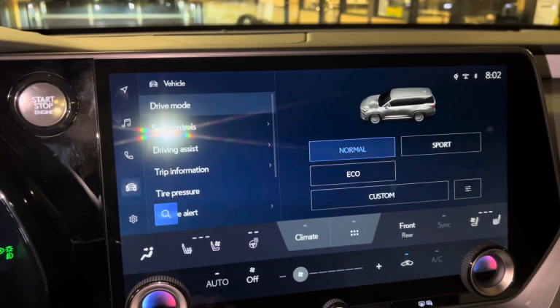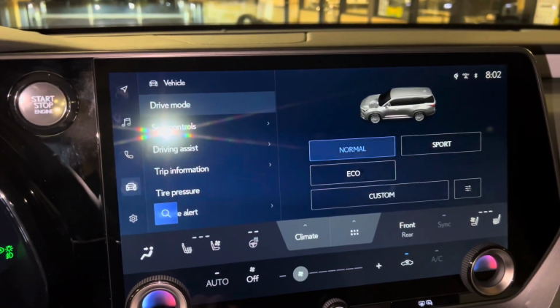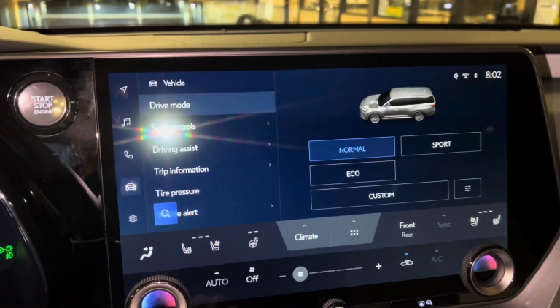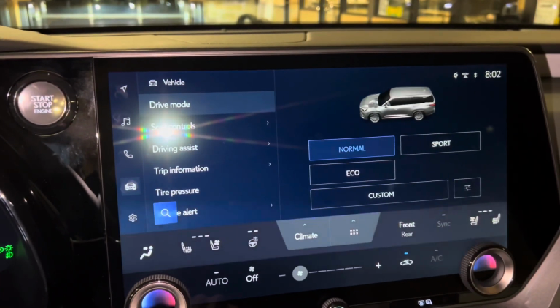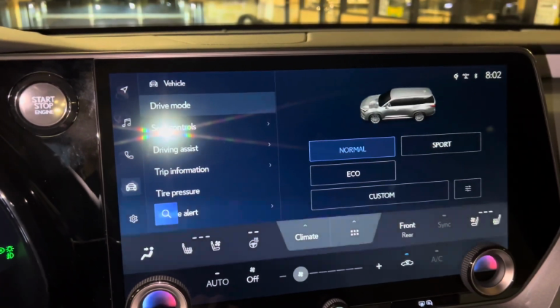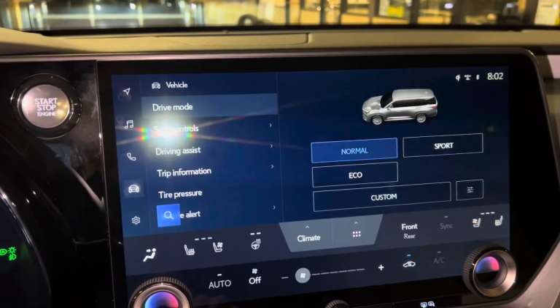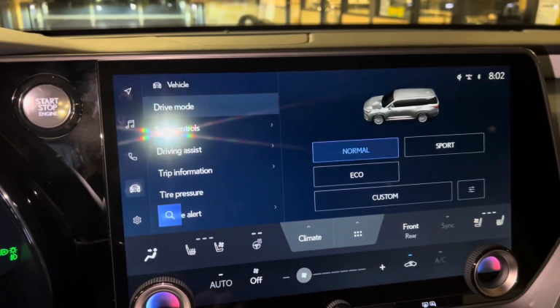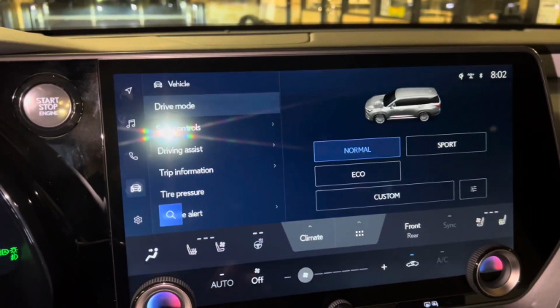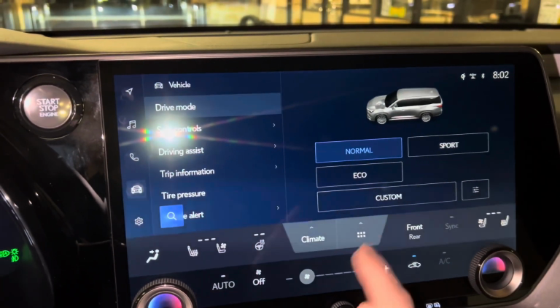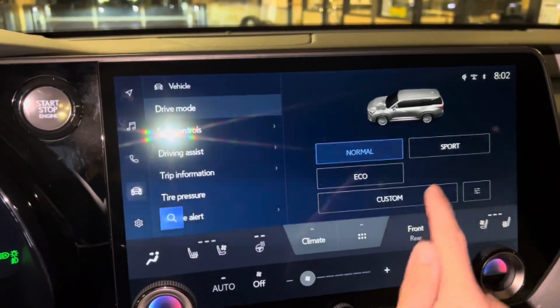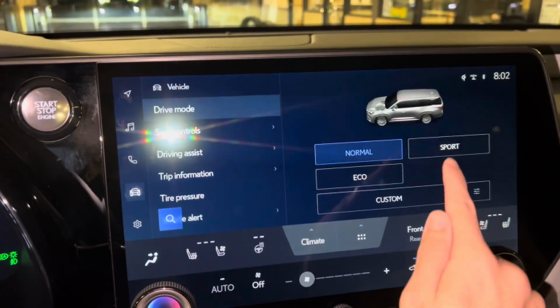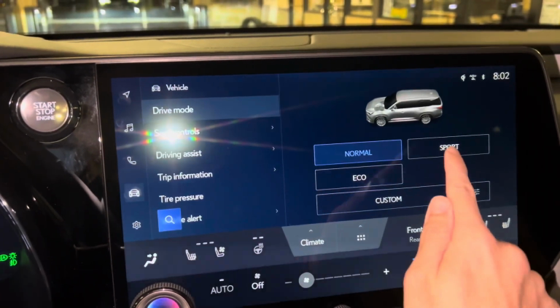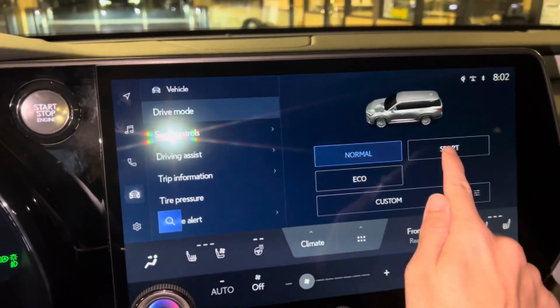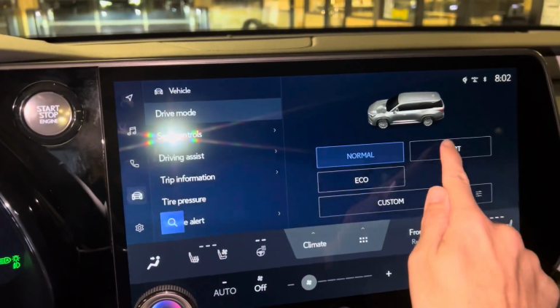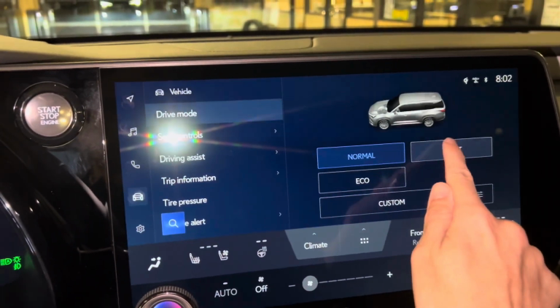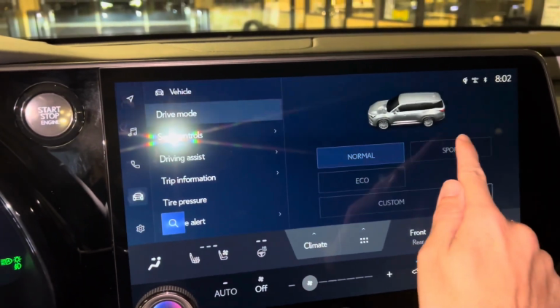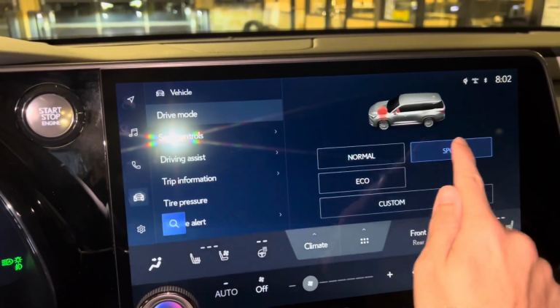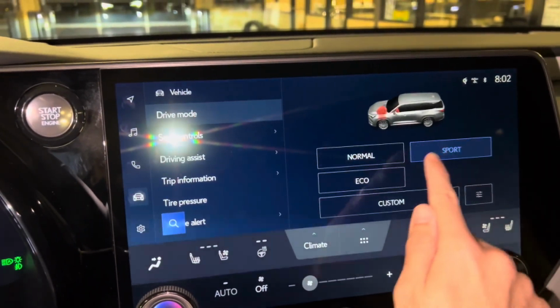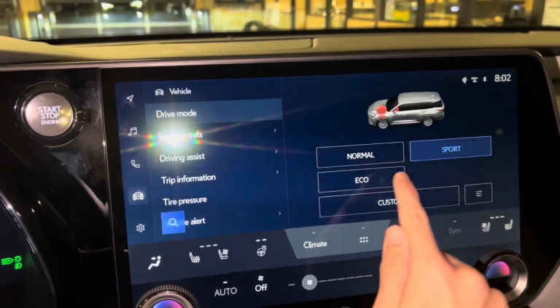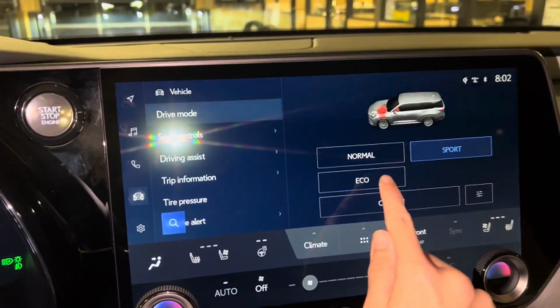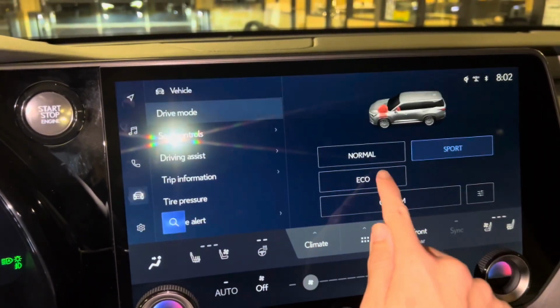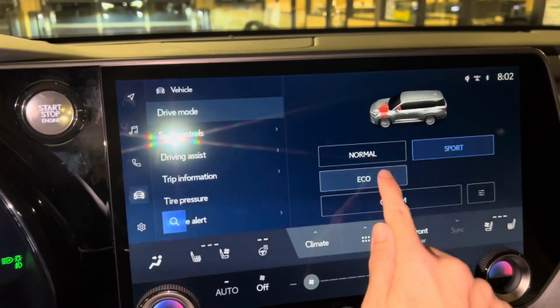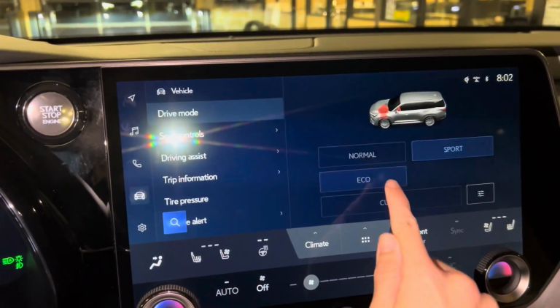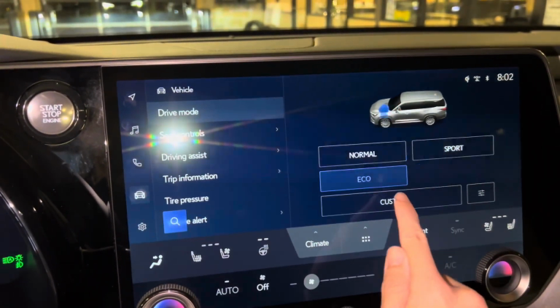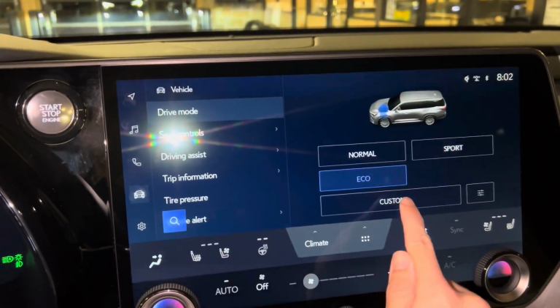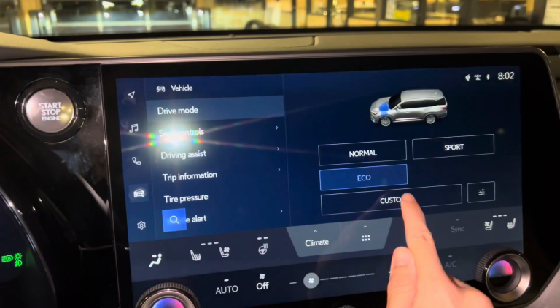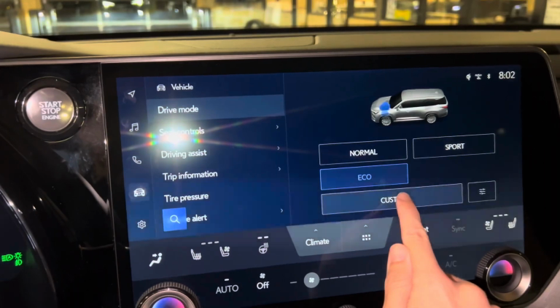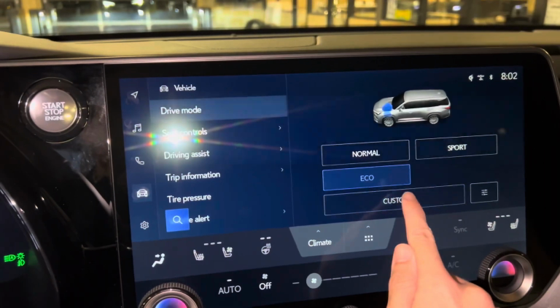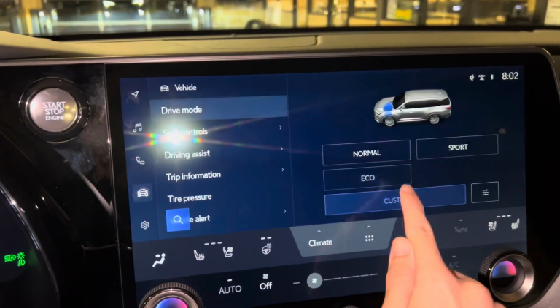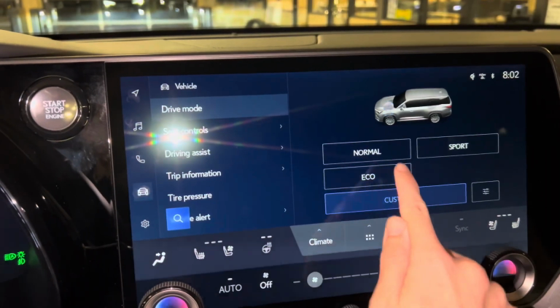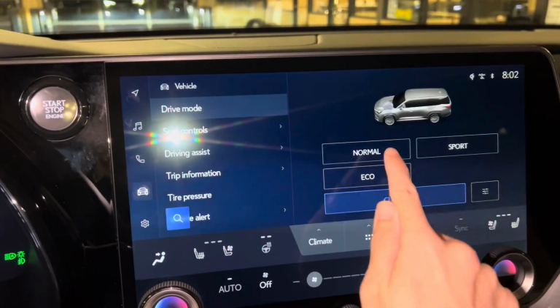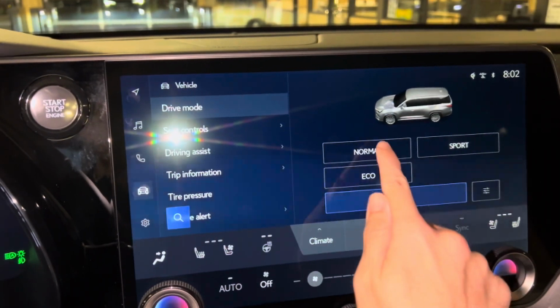From here, we can drive the vehicle in Normal, Sport, Eco, or Custom mode.